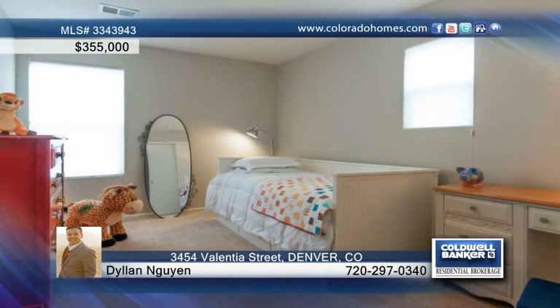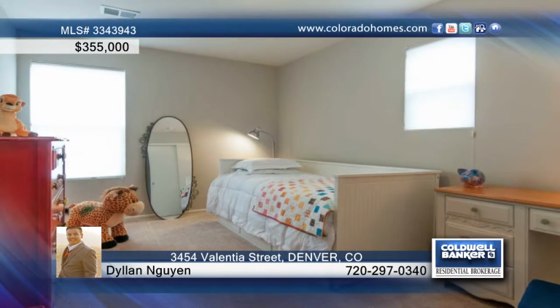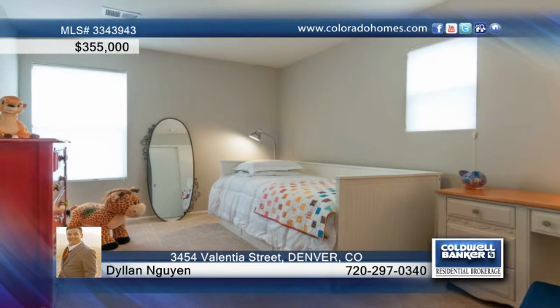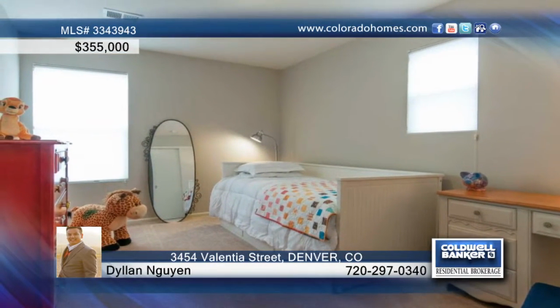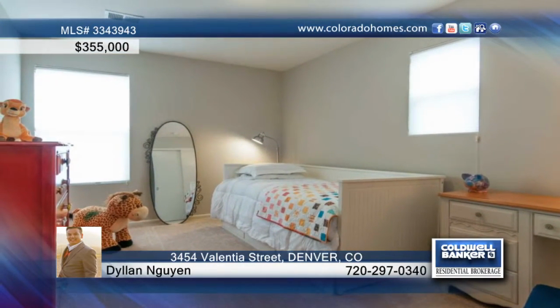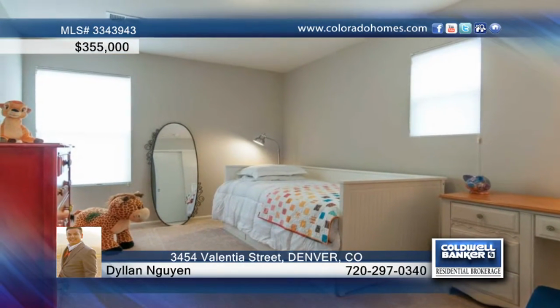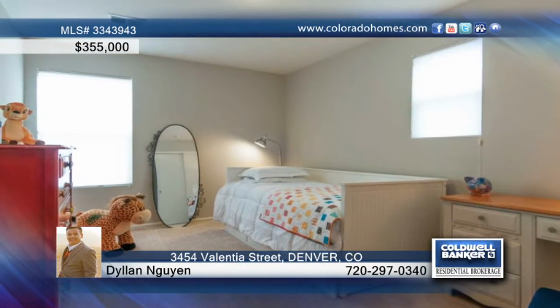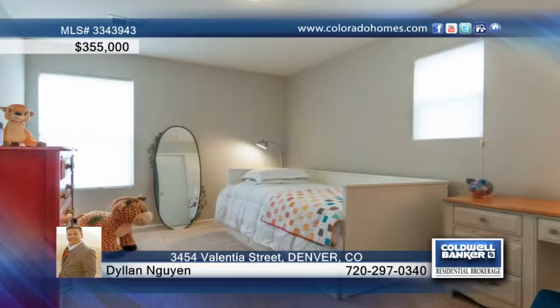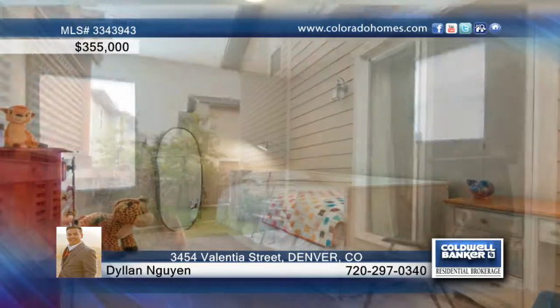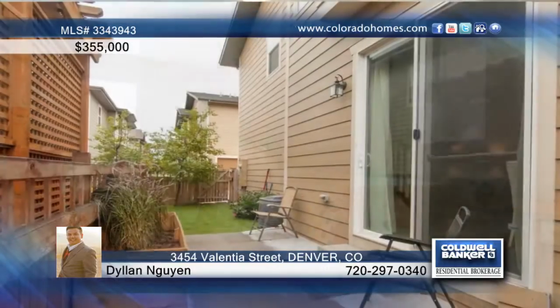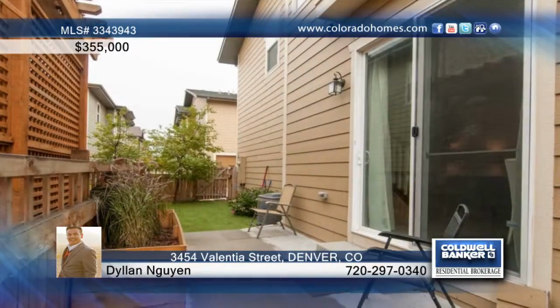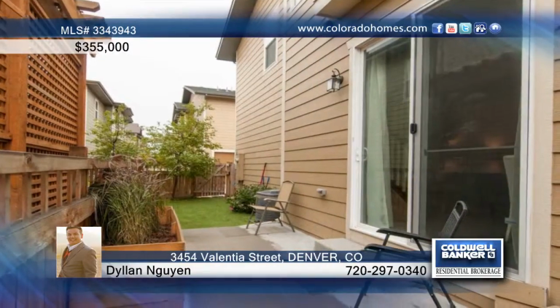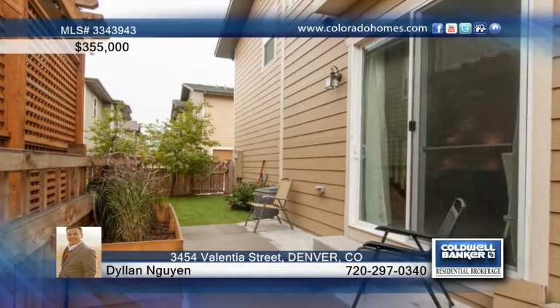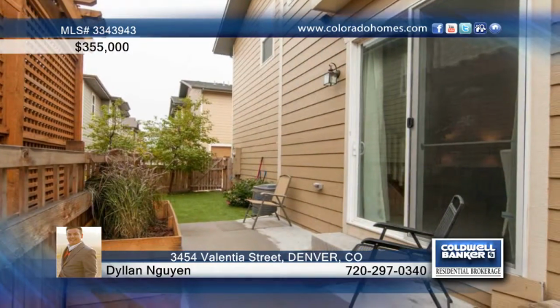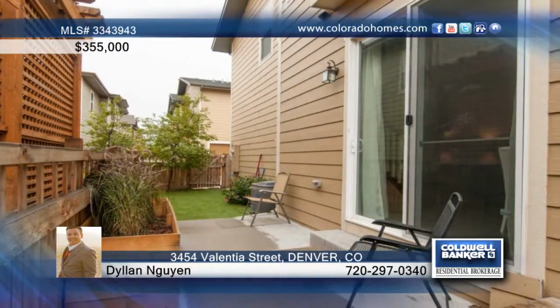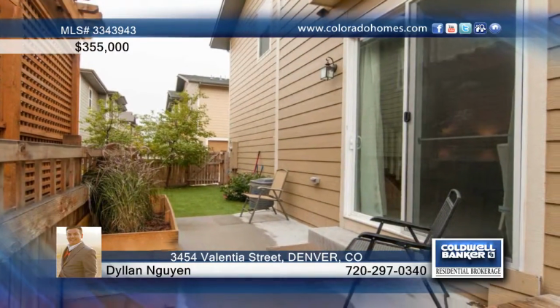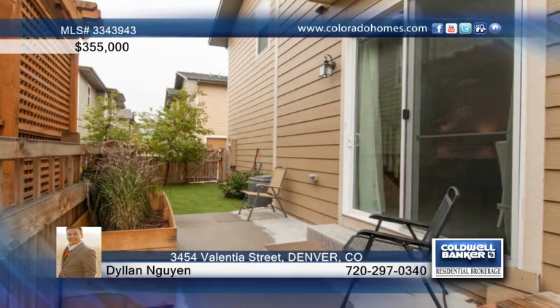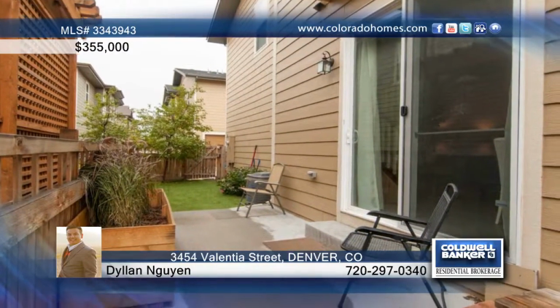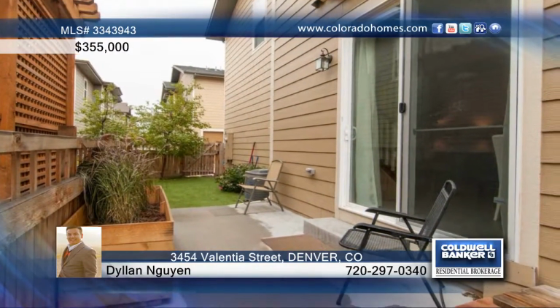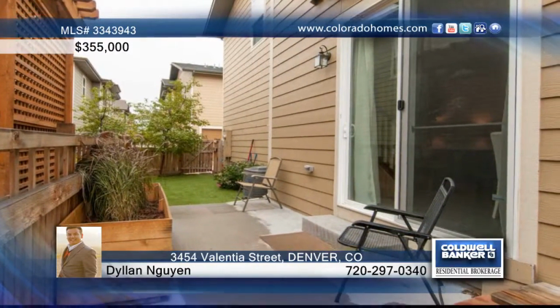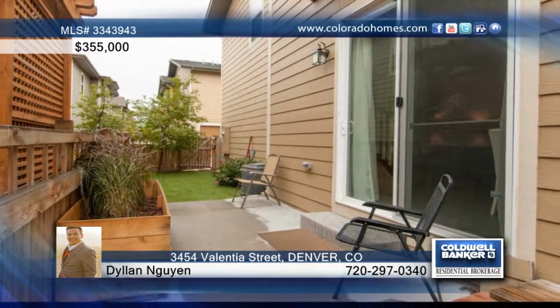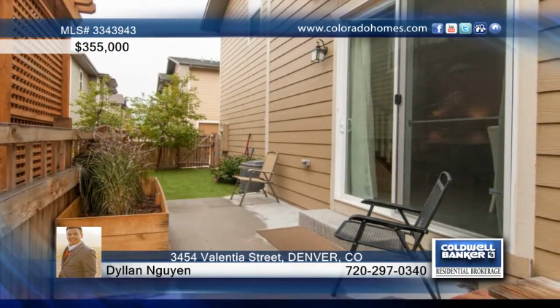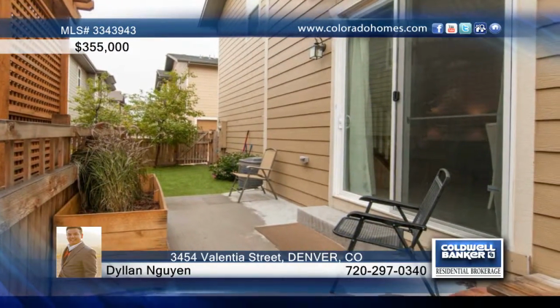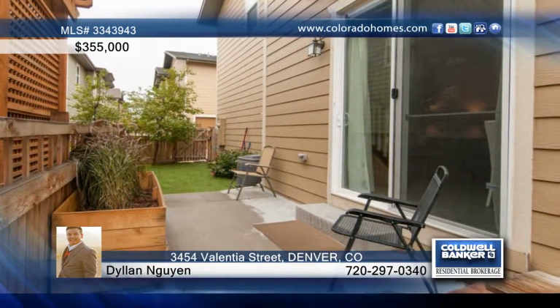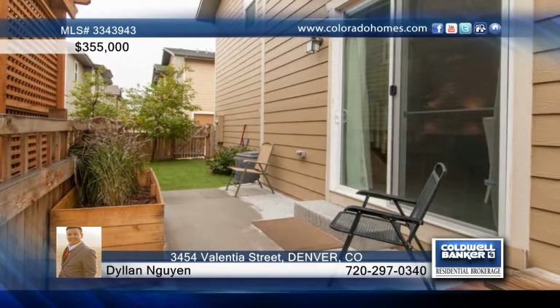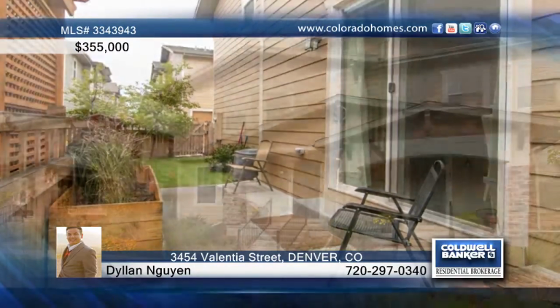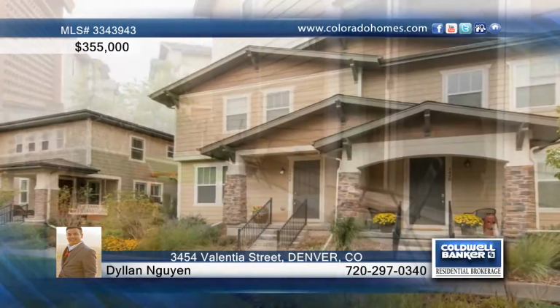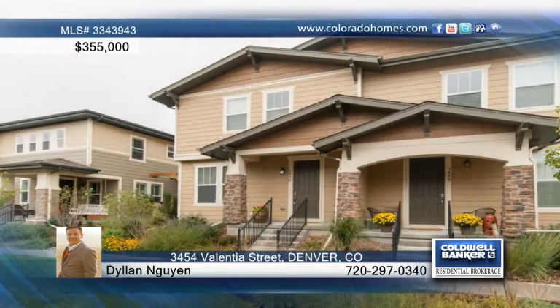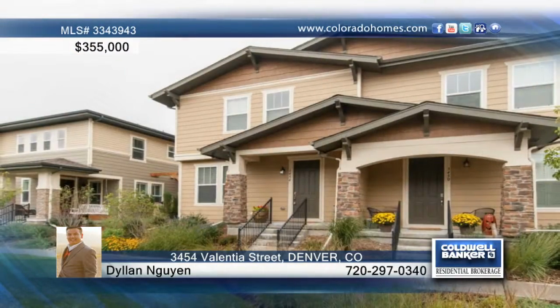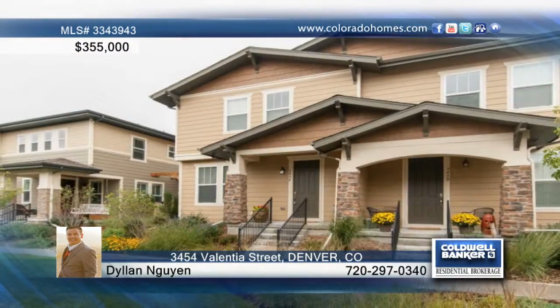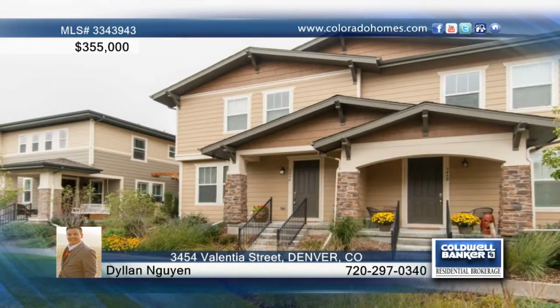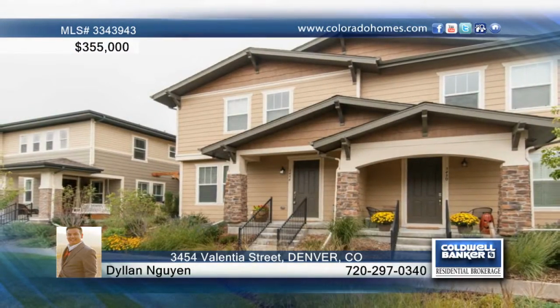There are three bedrooms plus a loft area and two and a half bathrooms. Call Dylan Nguyen to set up a tour of this home.